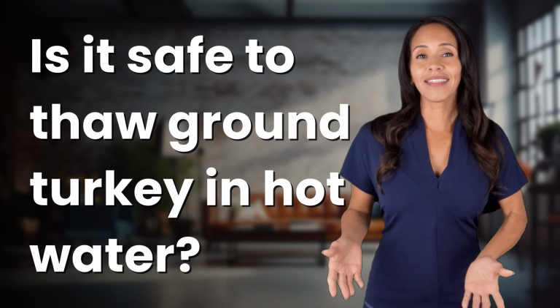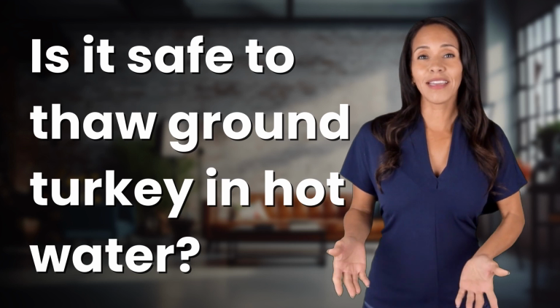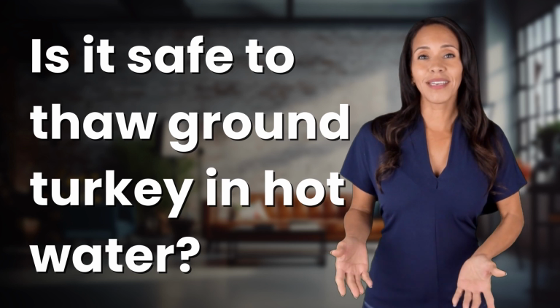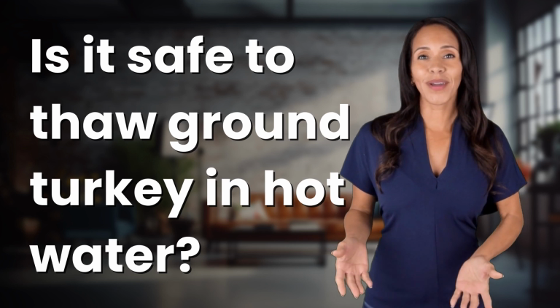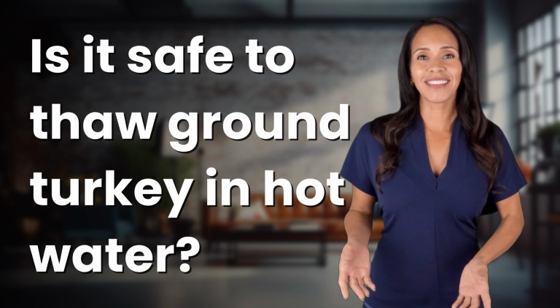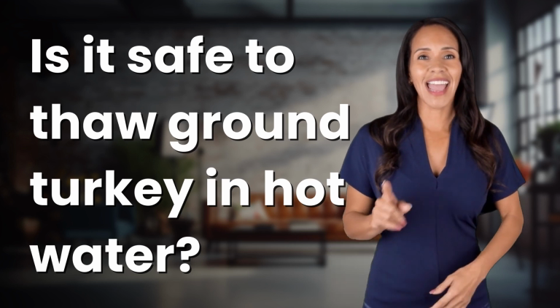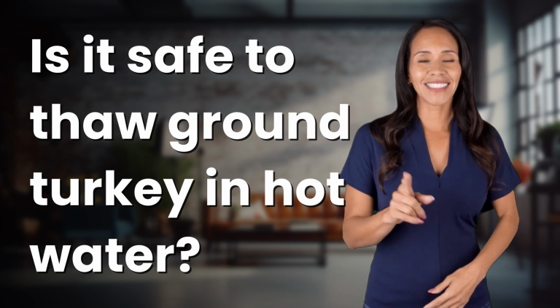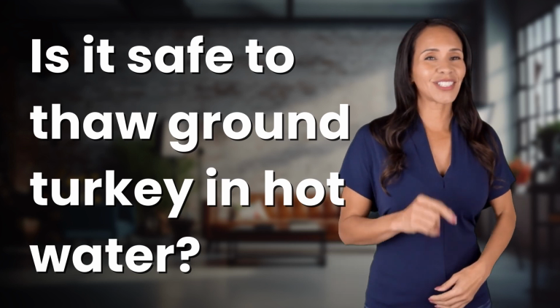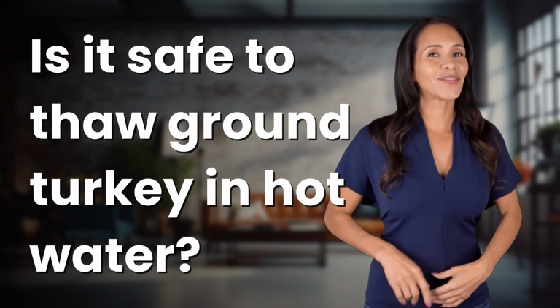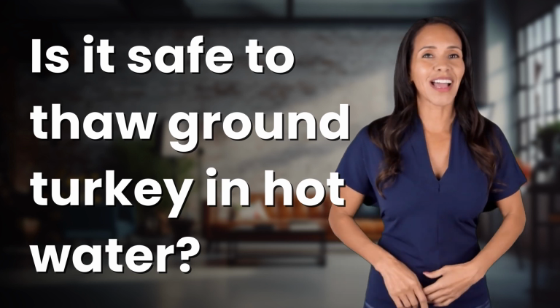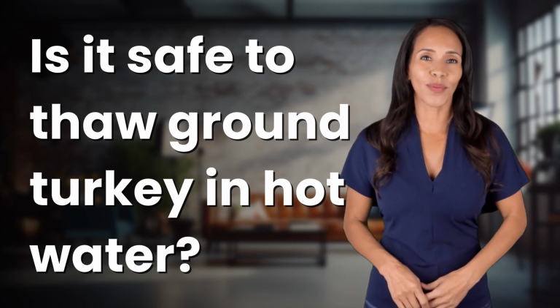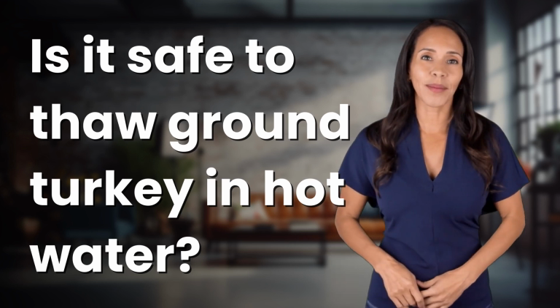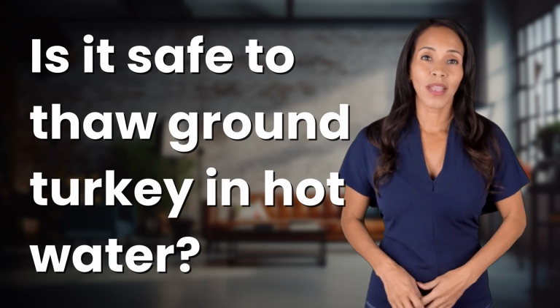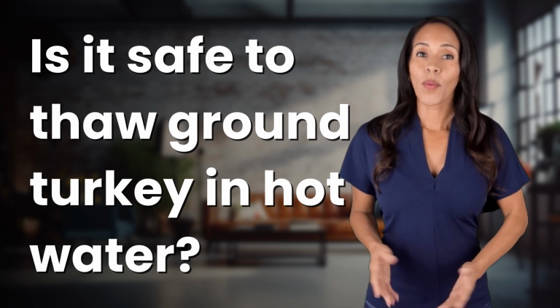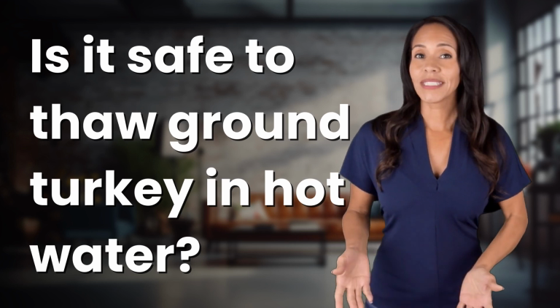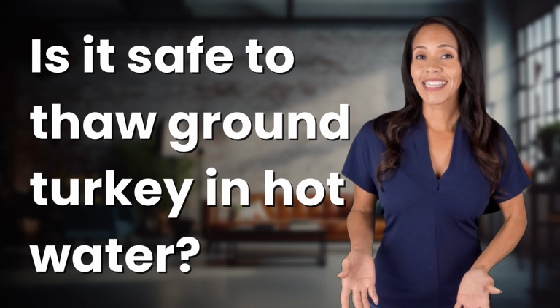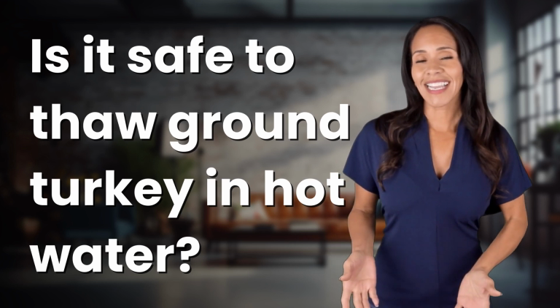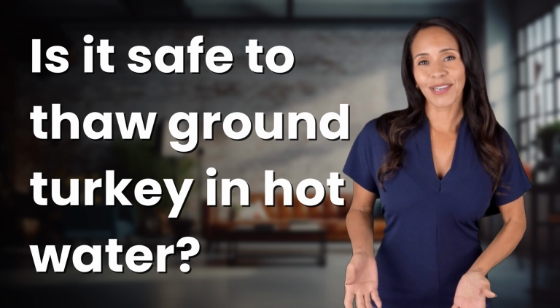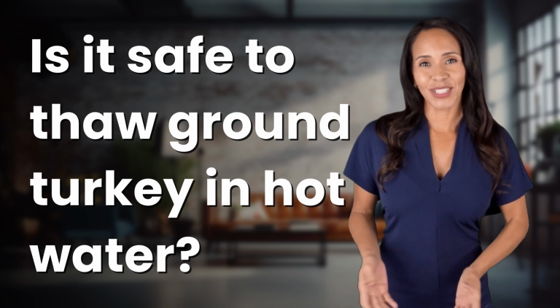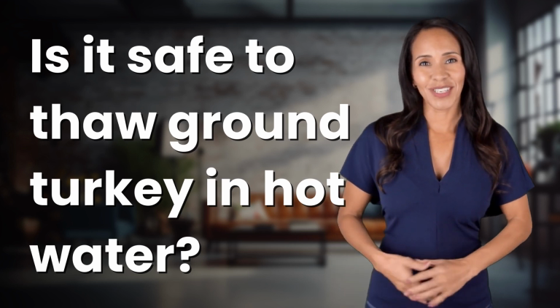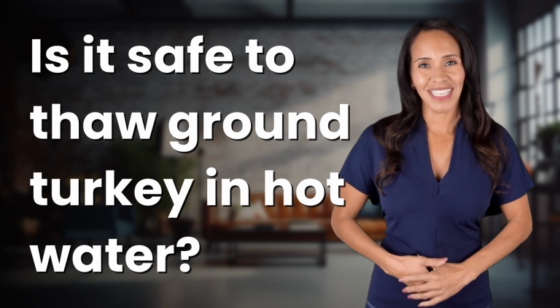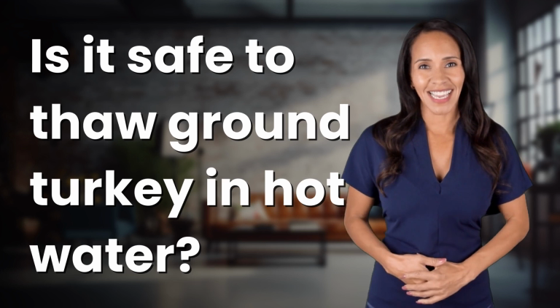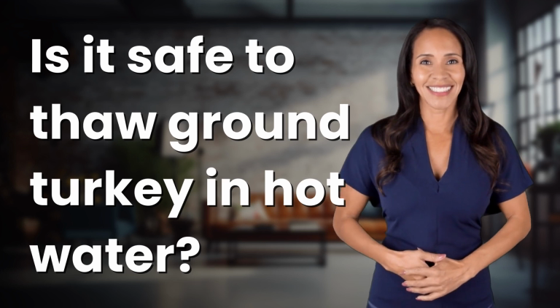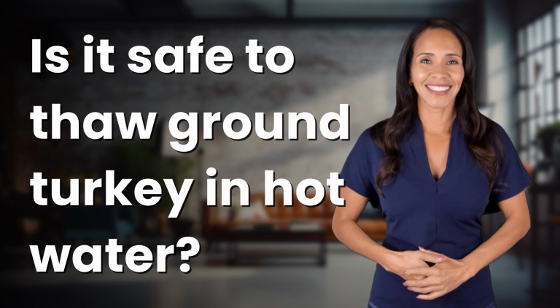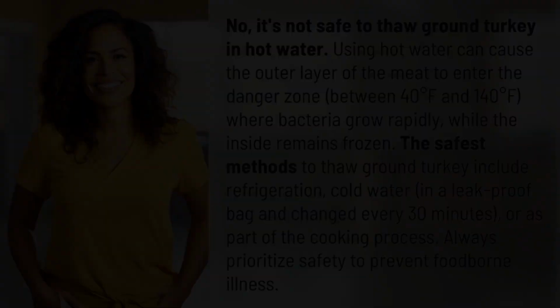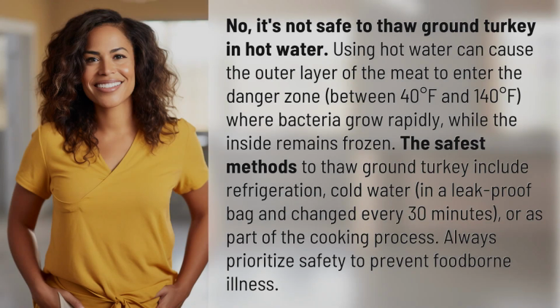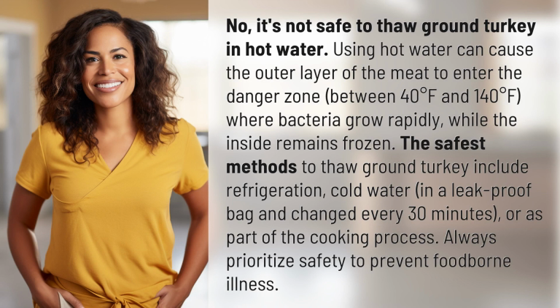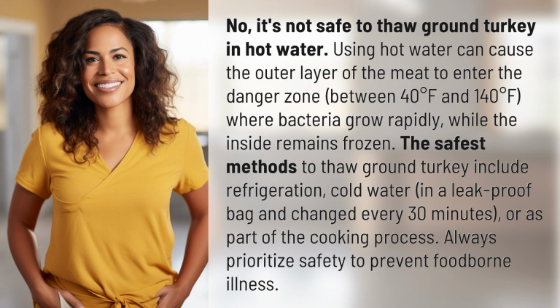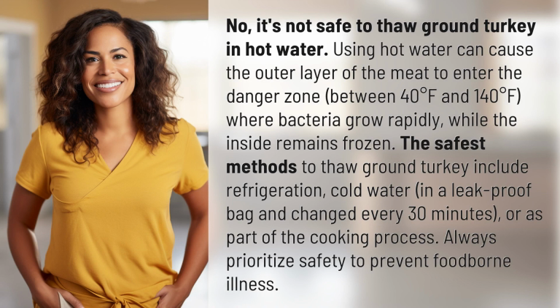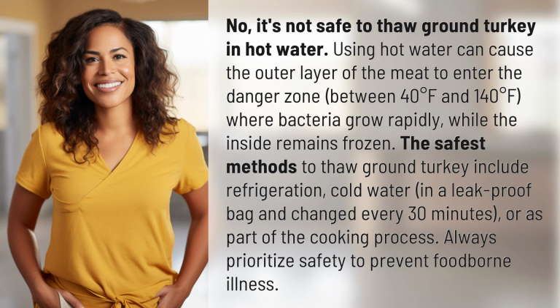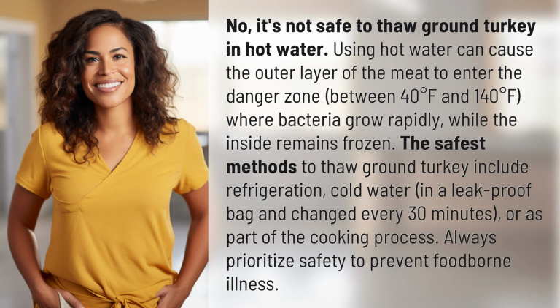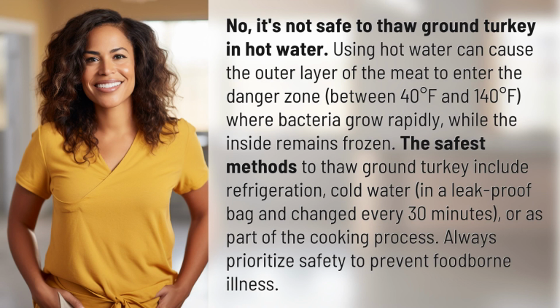Enlightenment awaits, and it's just a flash away. What's the enlightening question of the day? No,